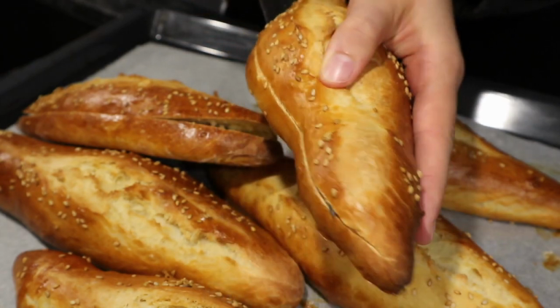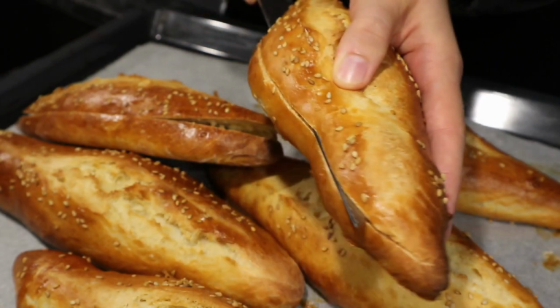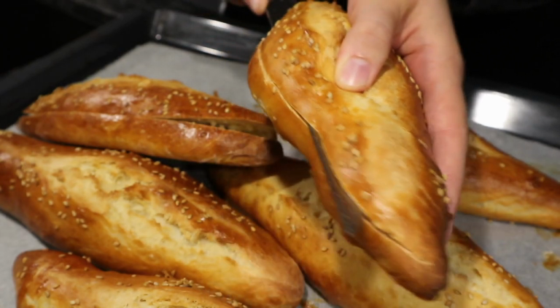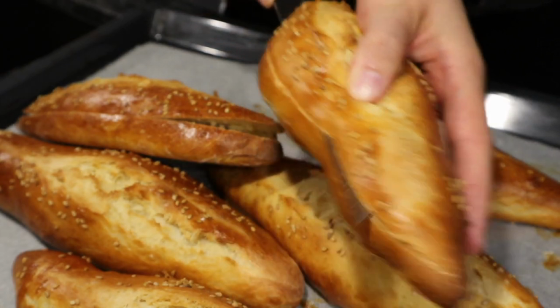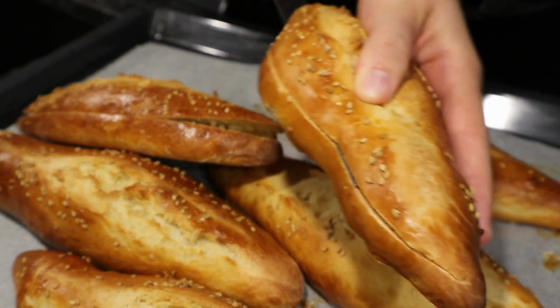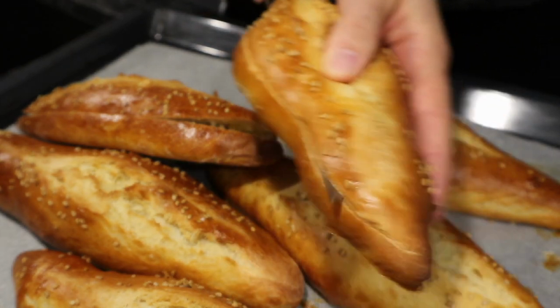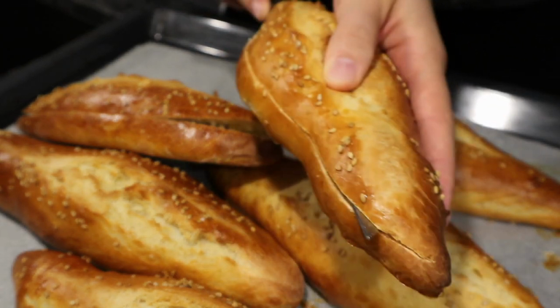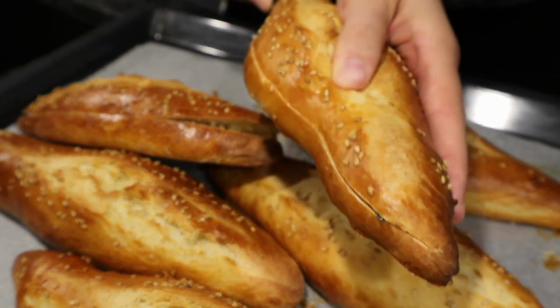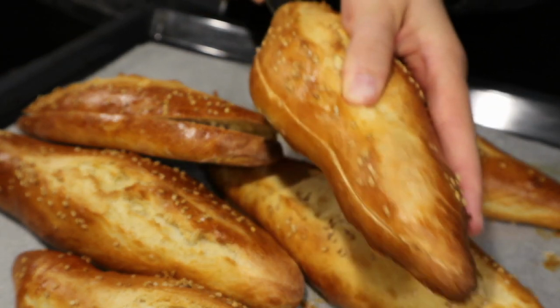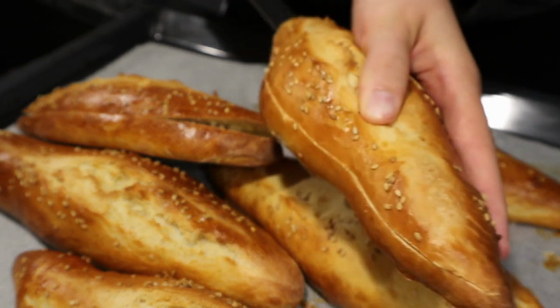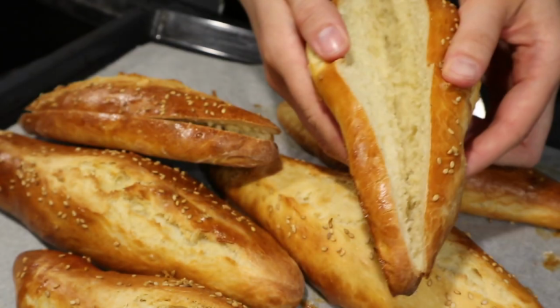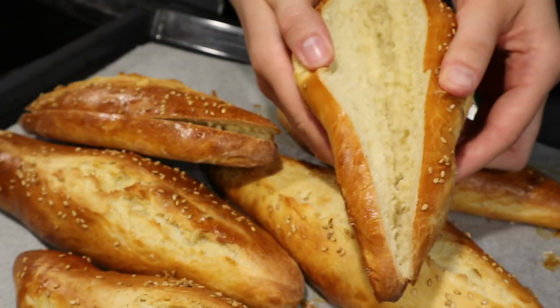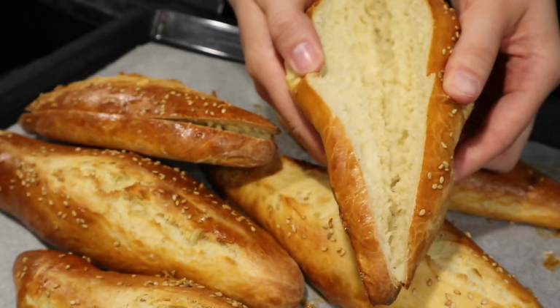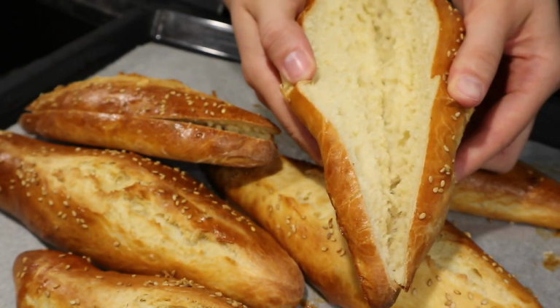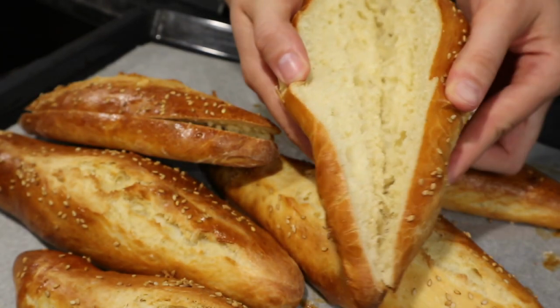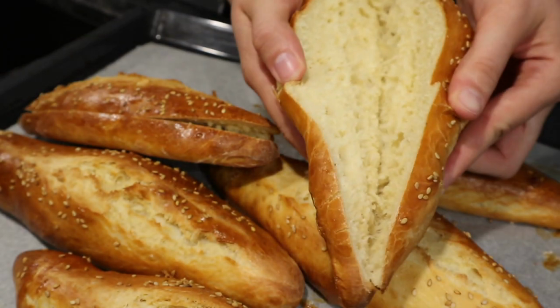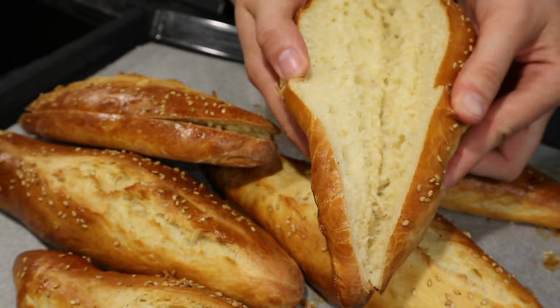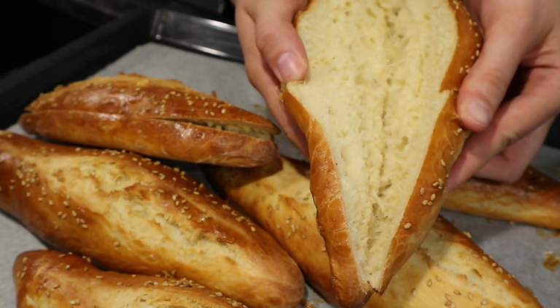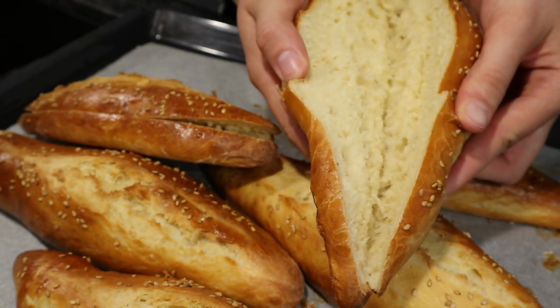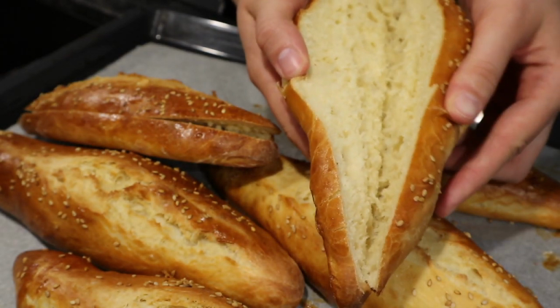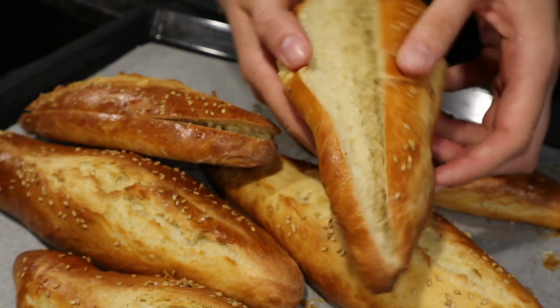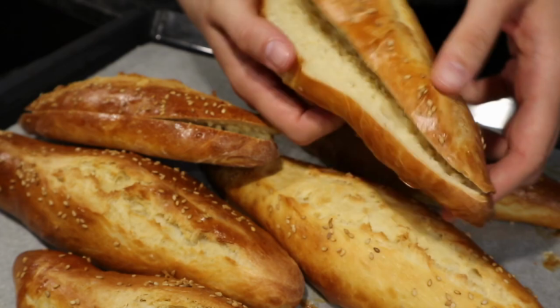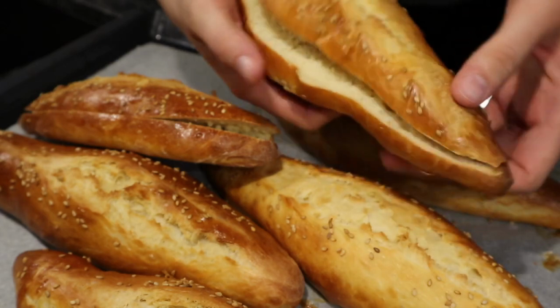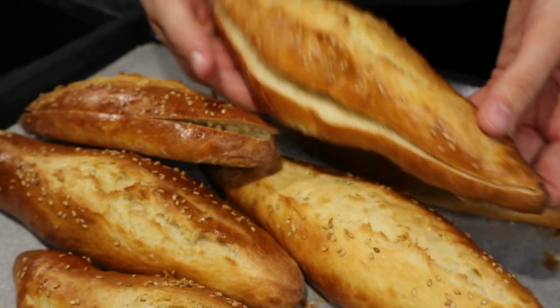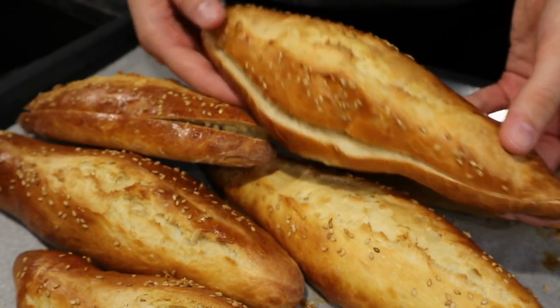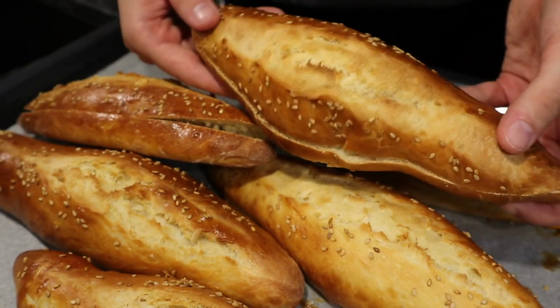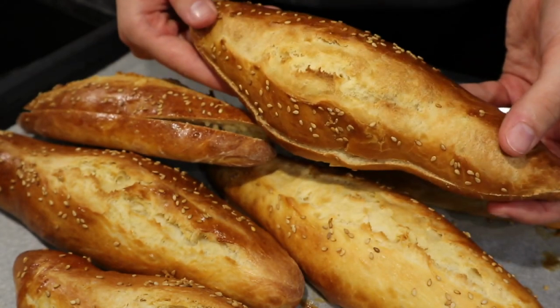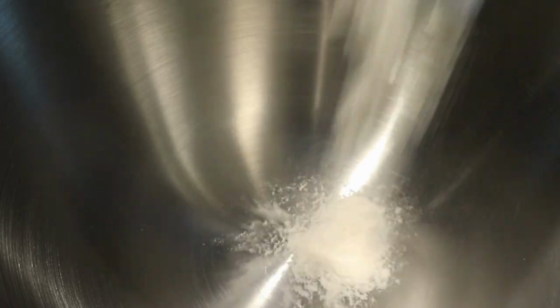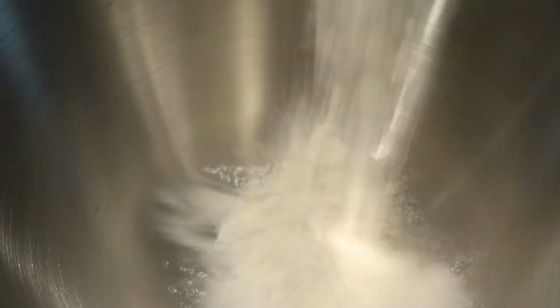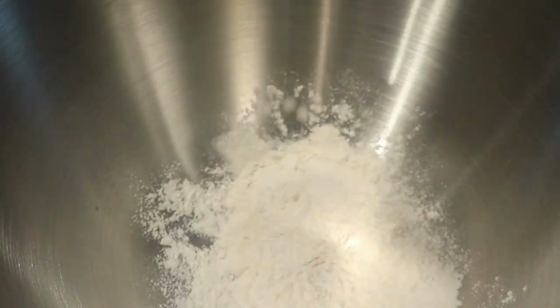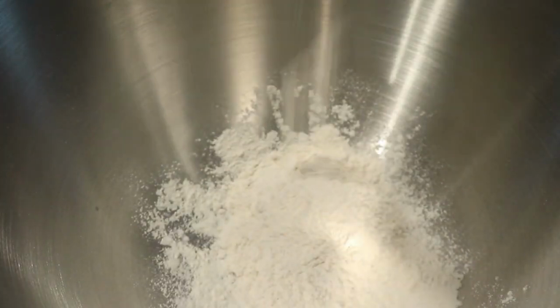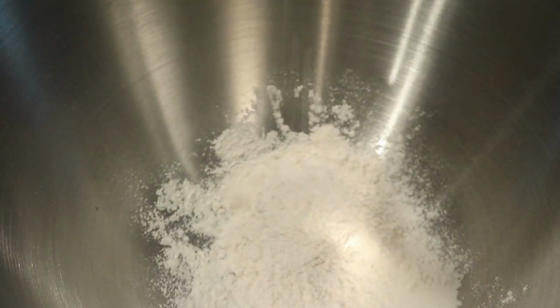Today I'm going to show you how I made this delicious Subway bread. It's really fluffy and so good for sandwiches.